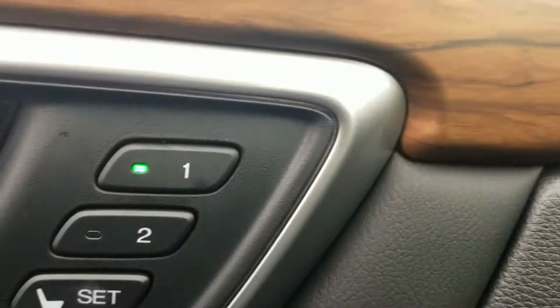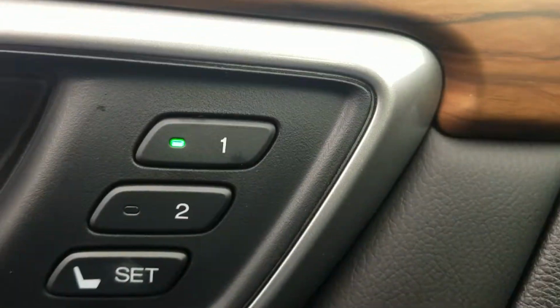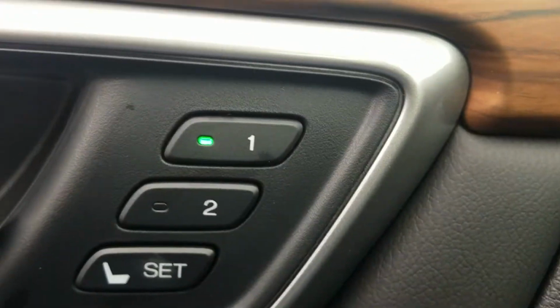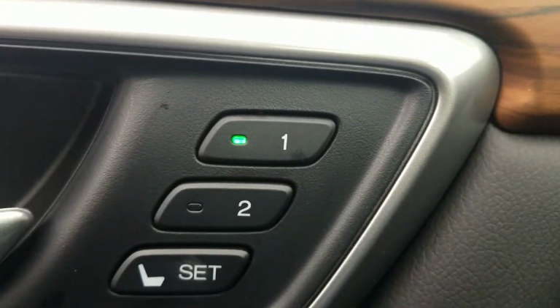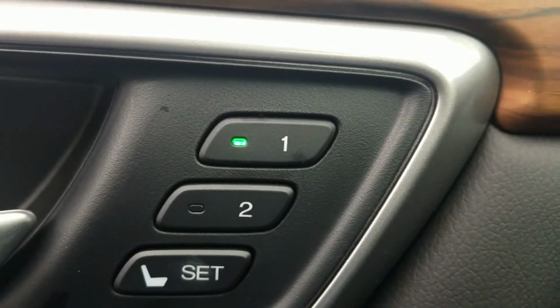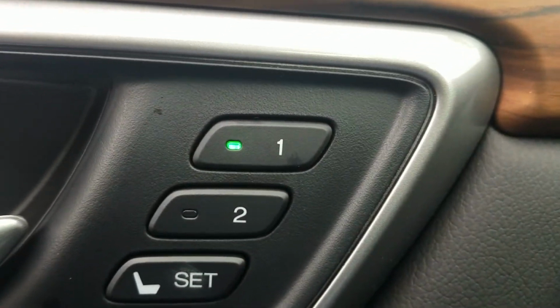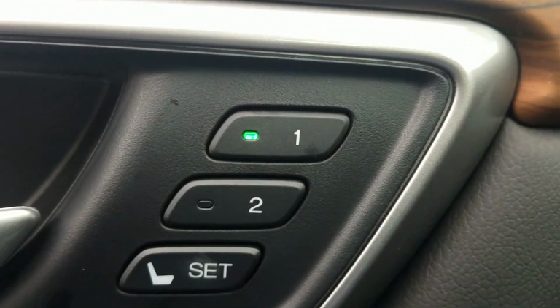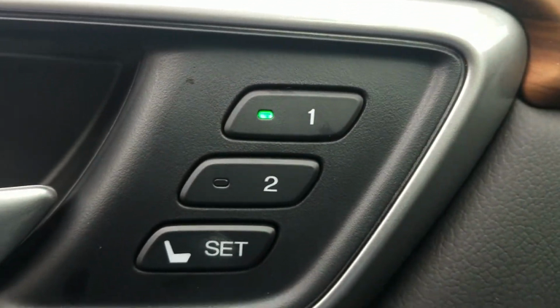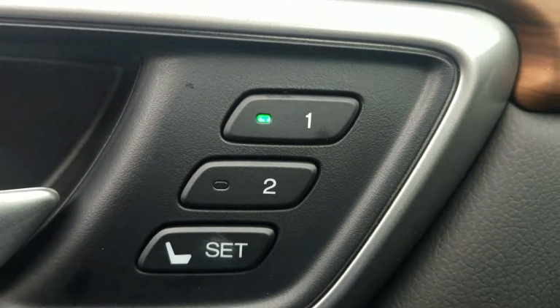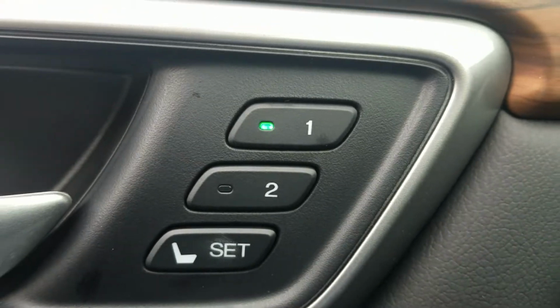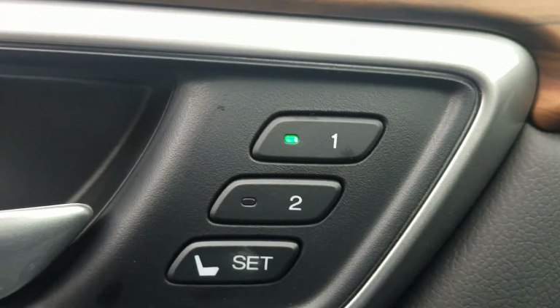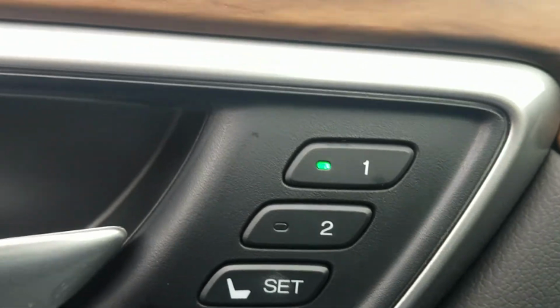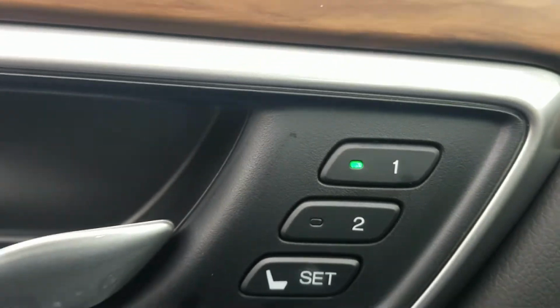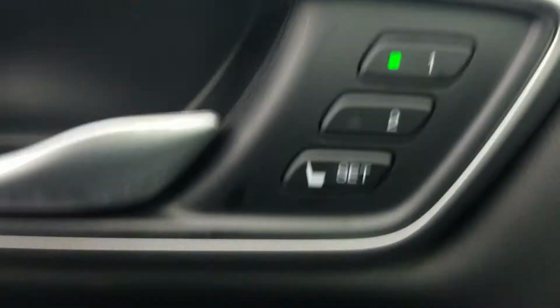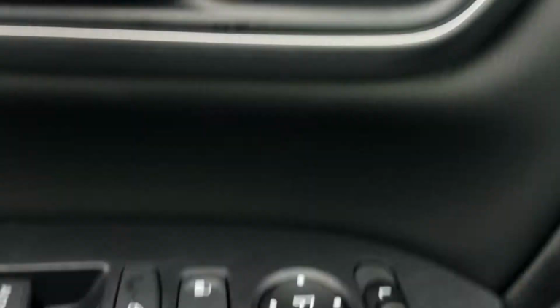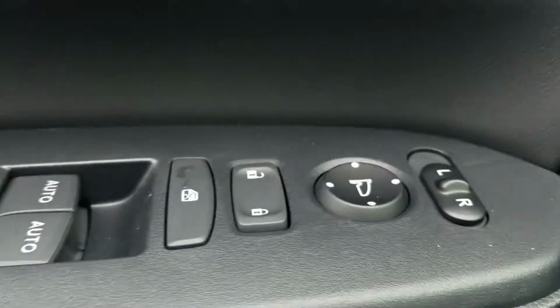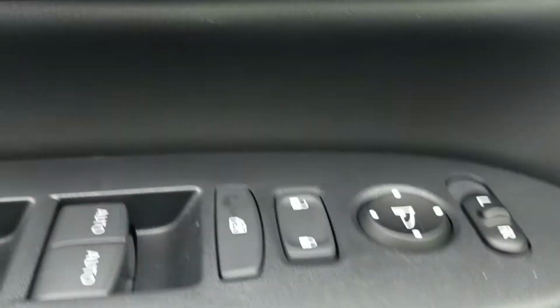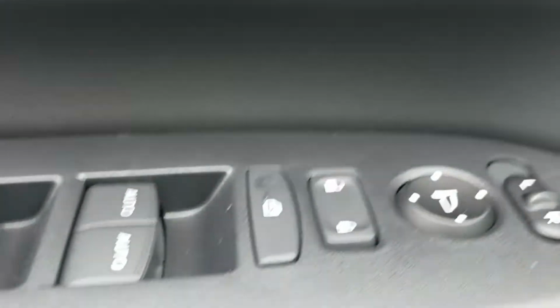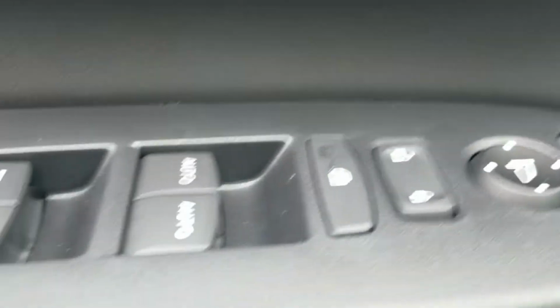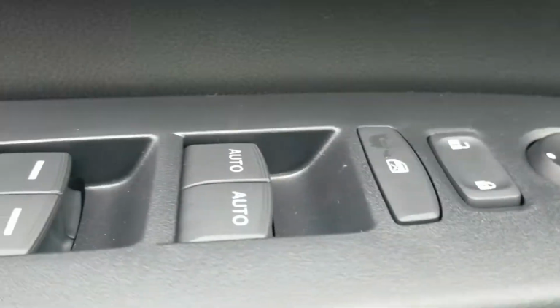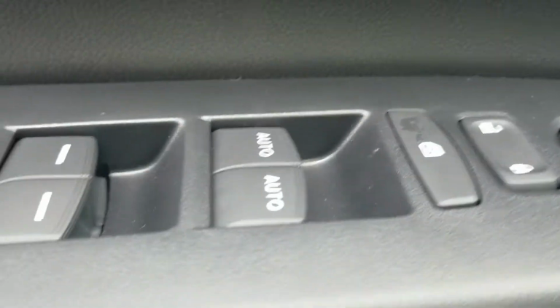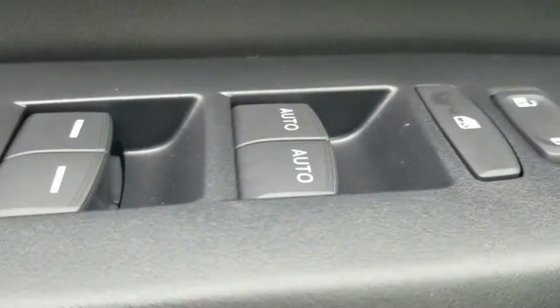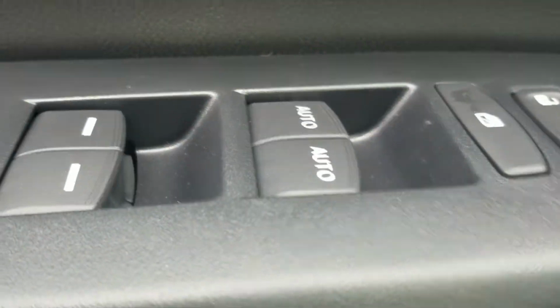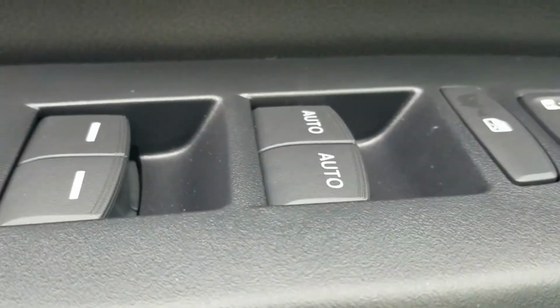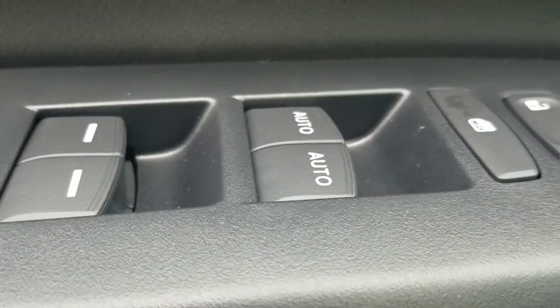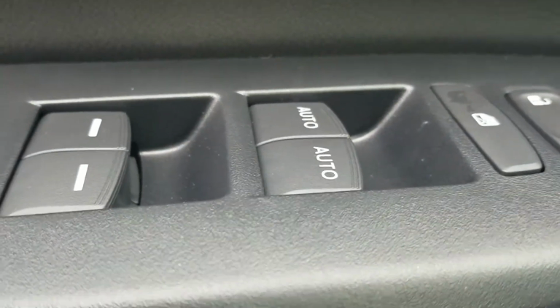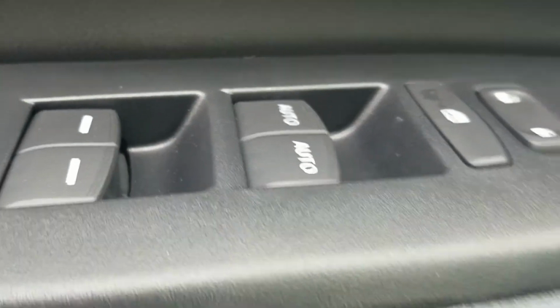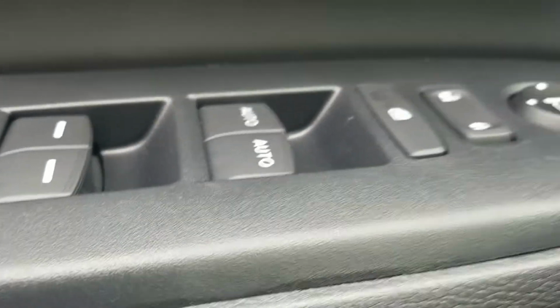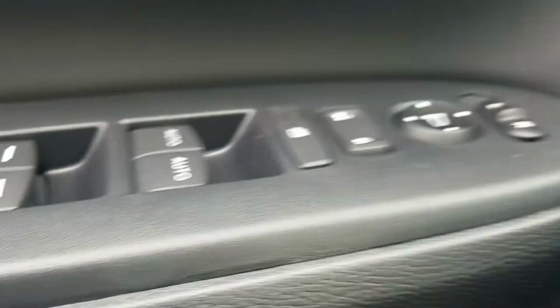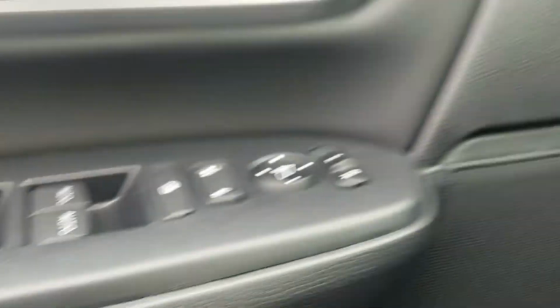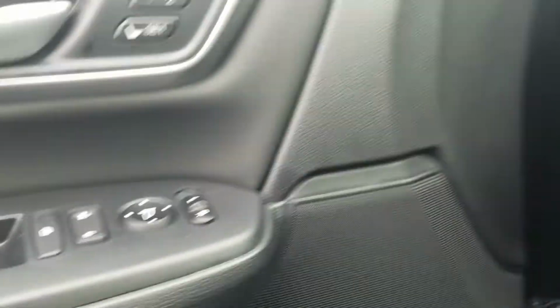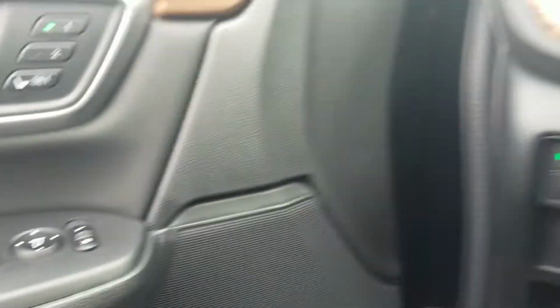In the driver's side door, you do have a two-position driver's seat memory and power windows, including auto for the driver and passenger side.